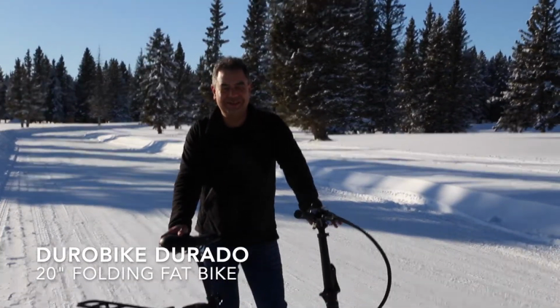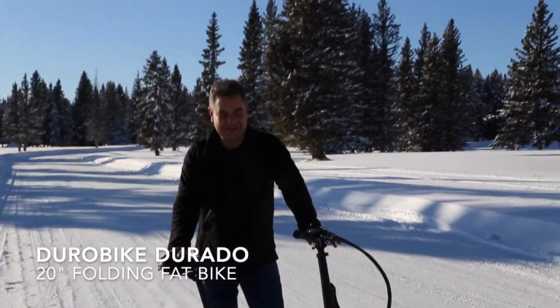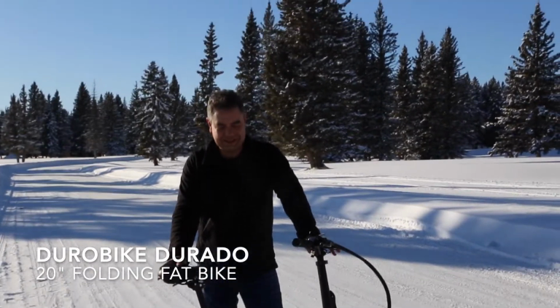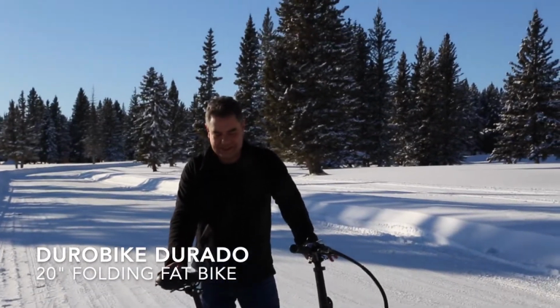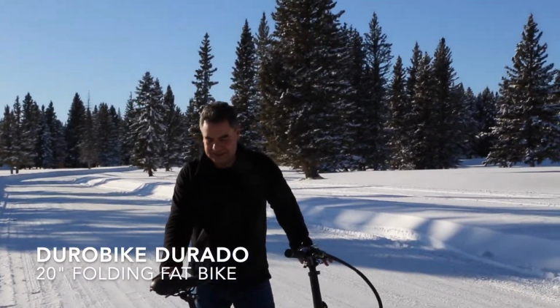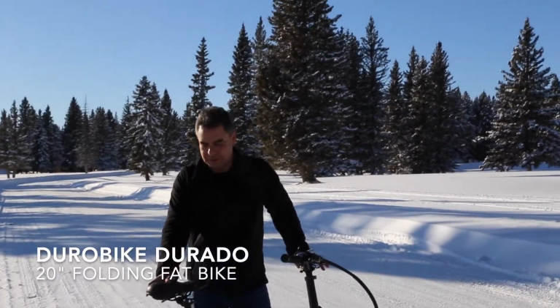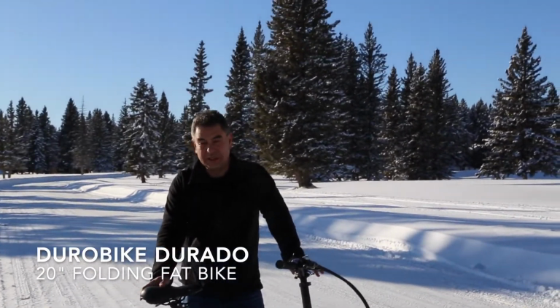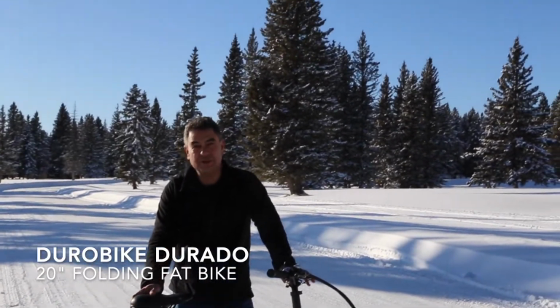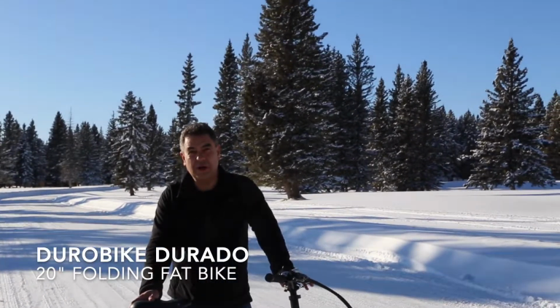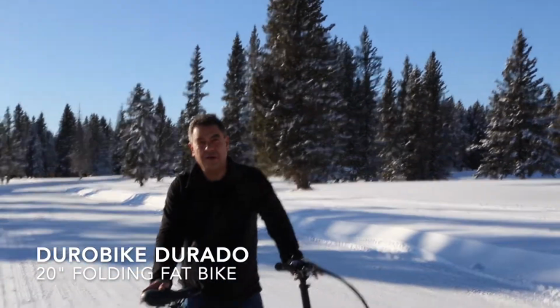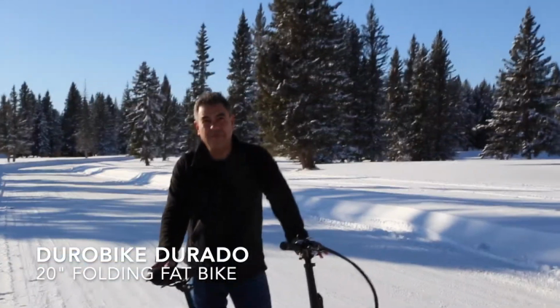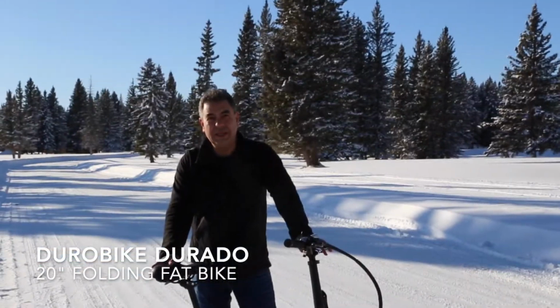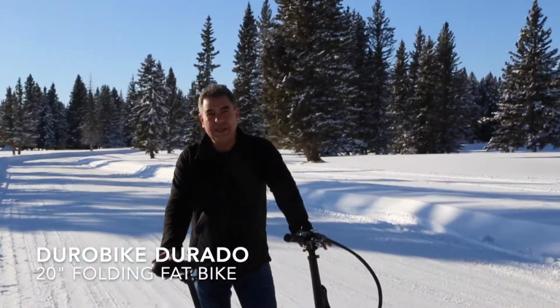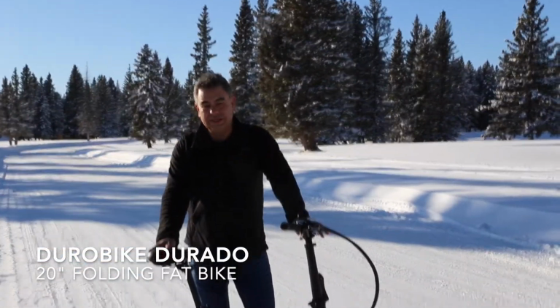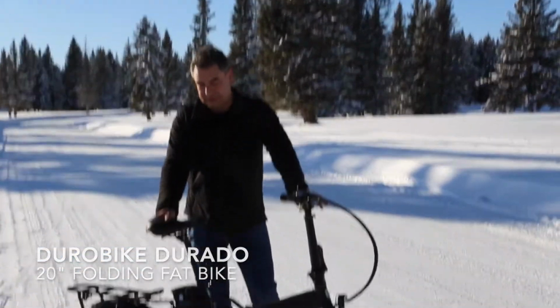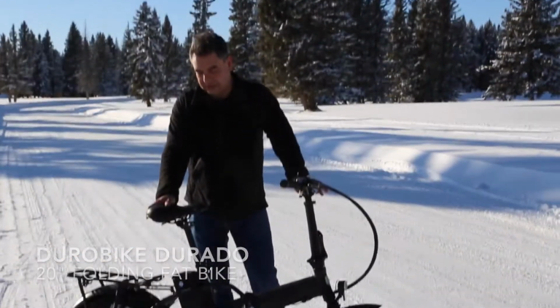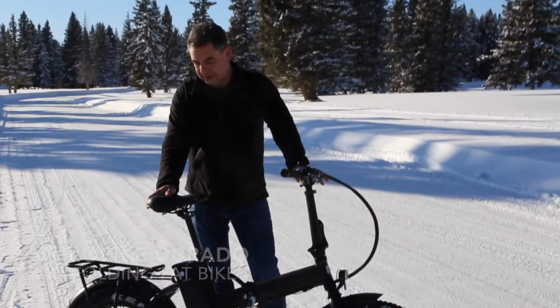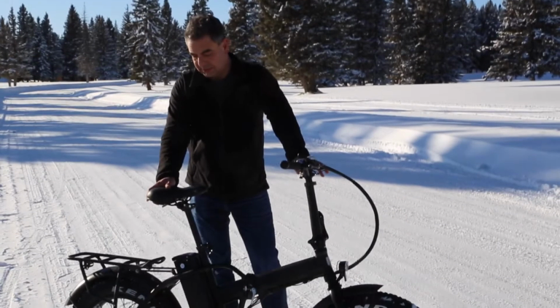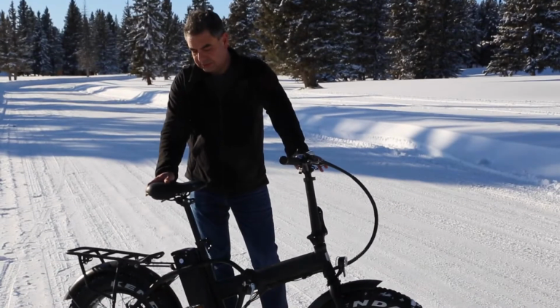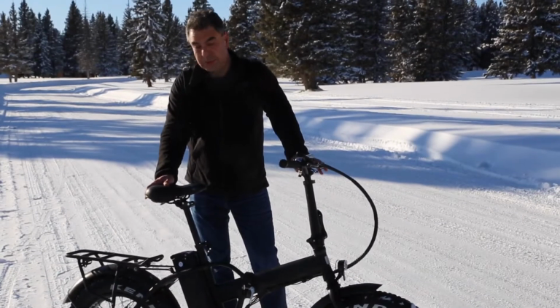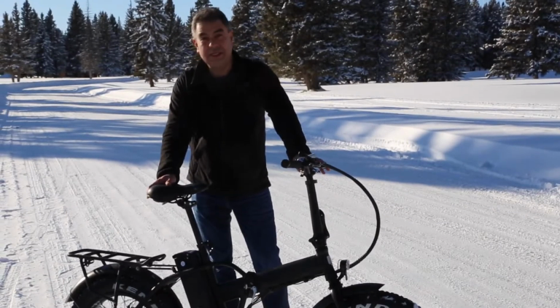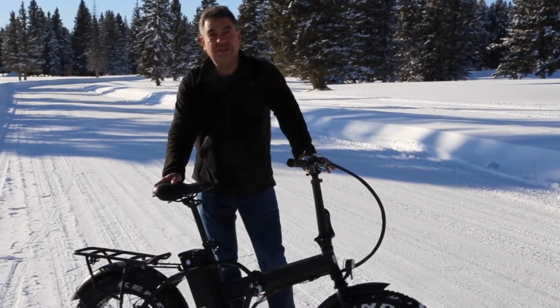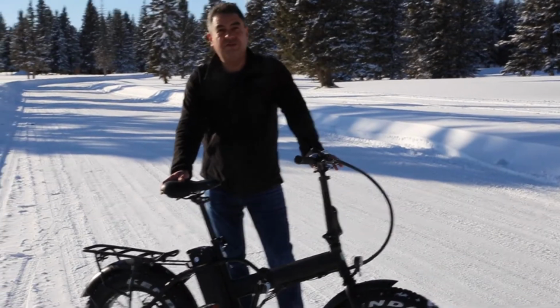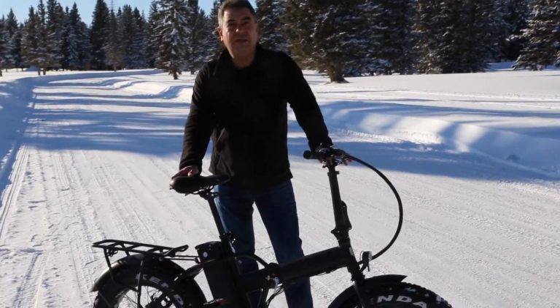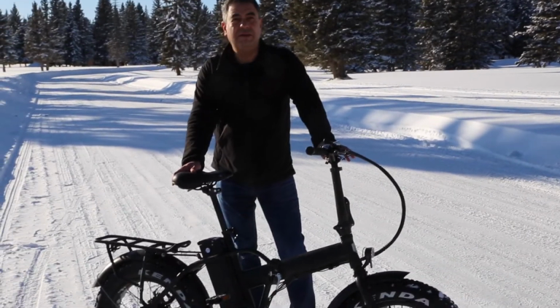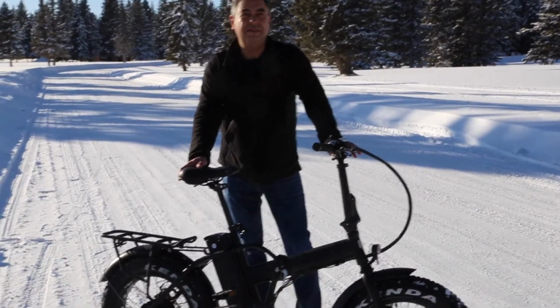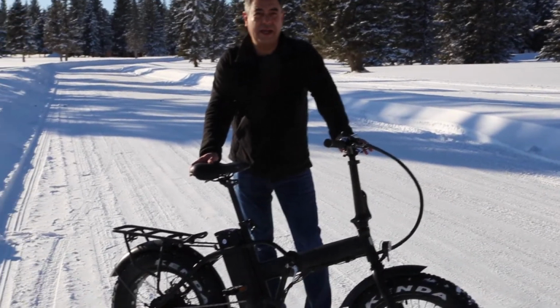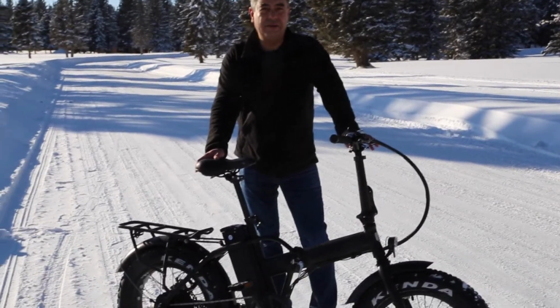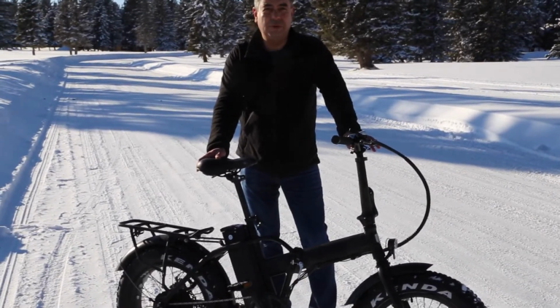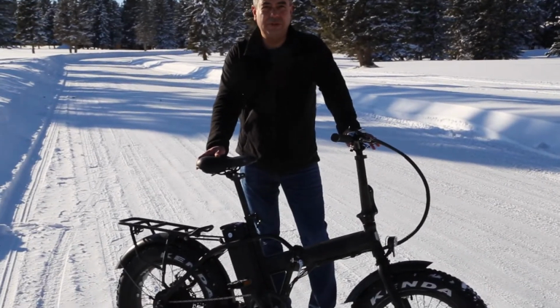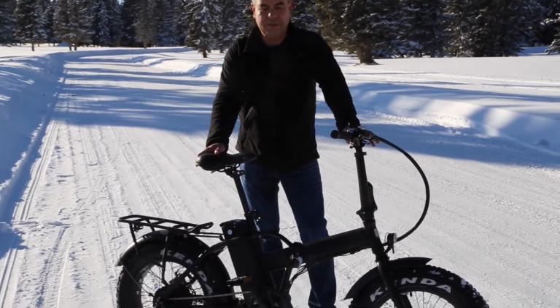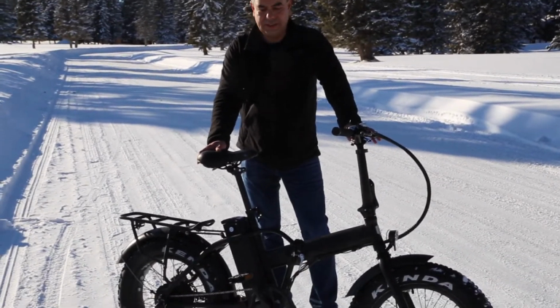This is the Durobike Durato. It's our 20 inch fat tire folding bike.